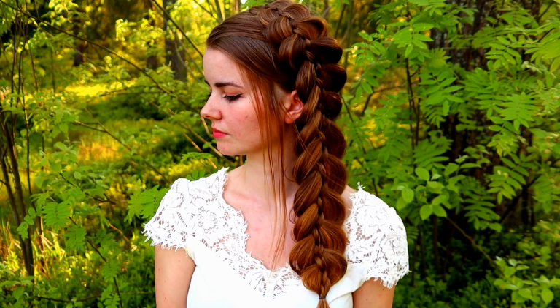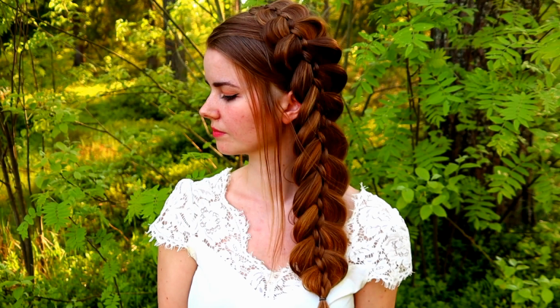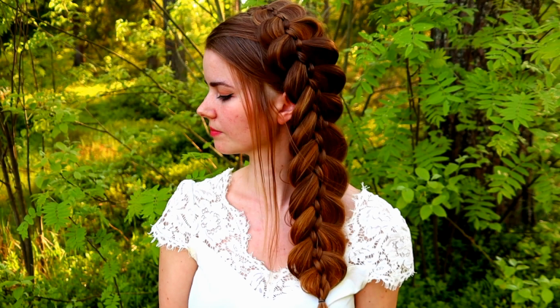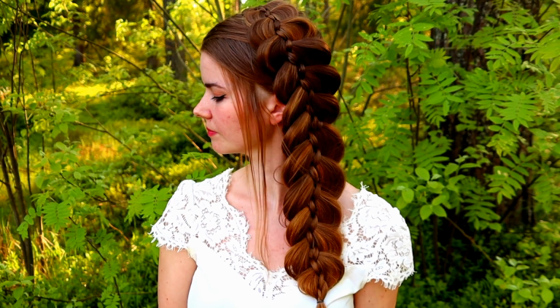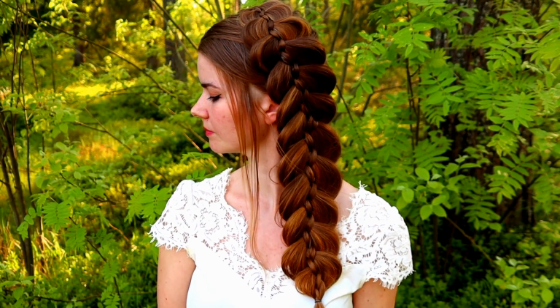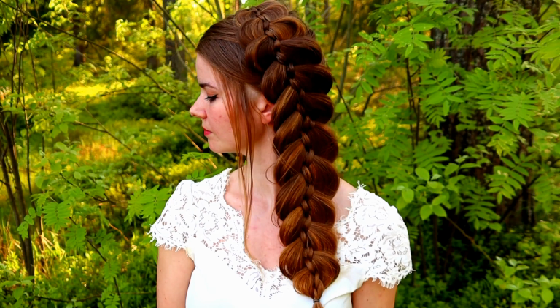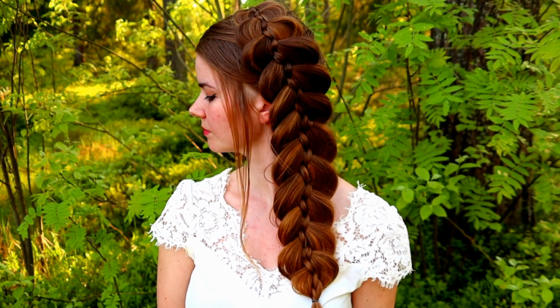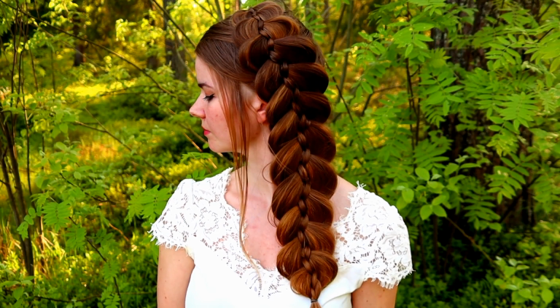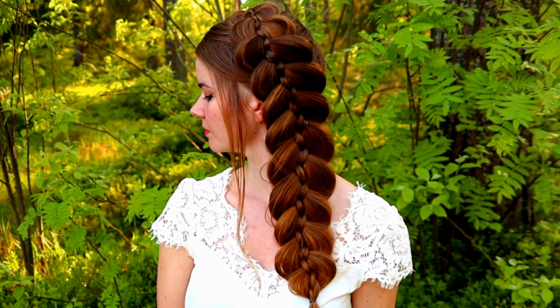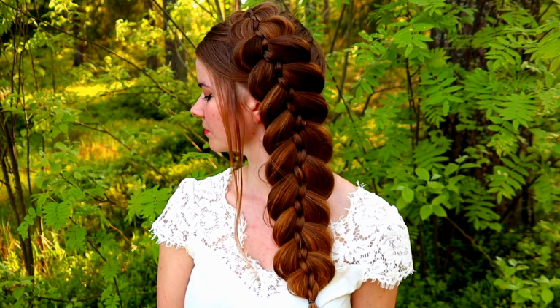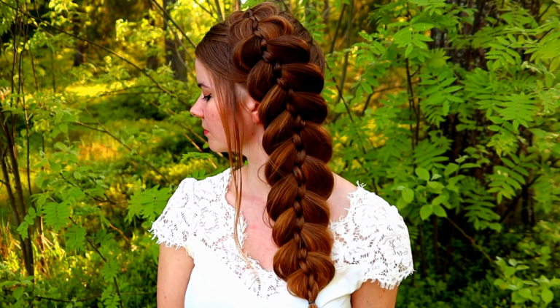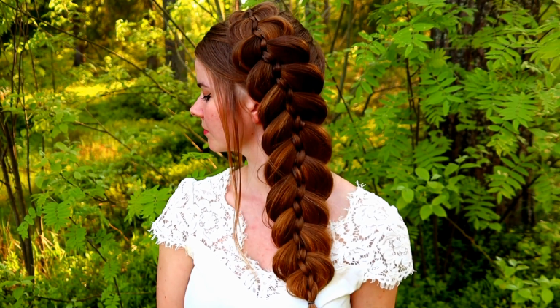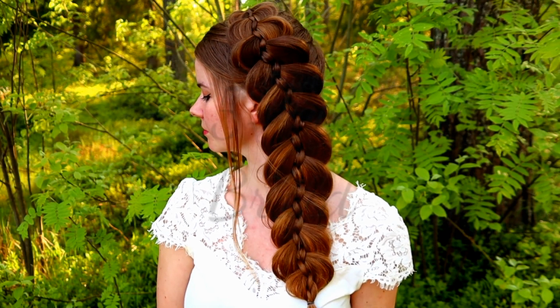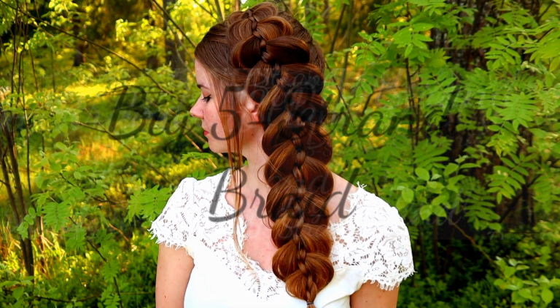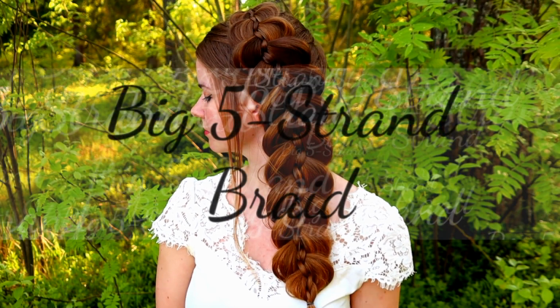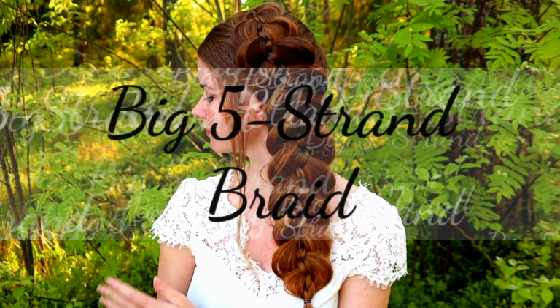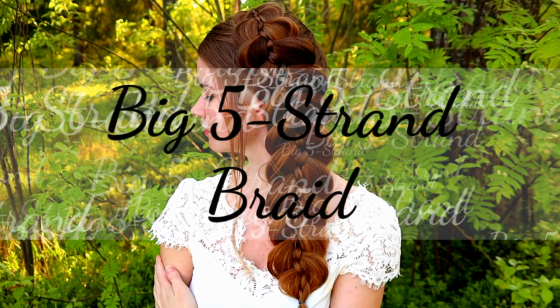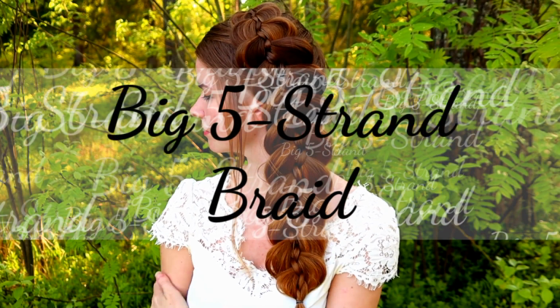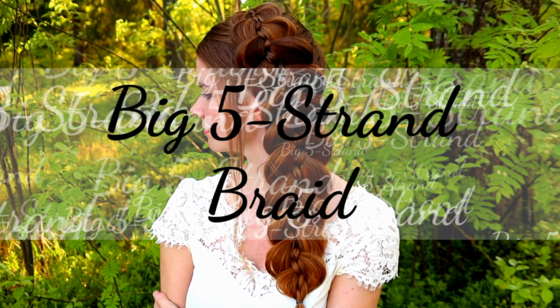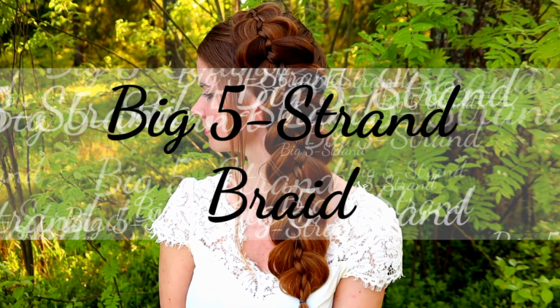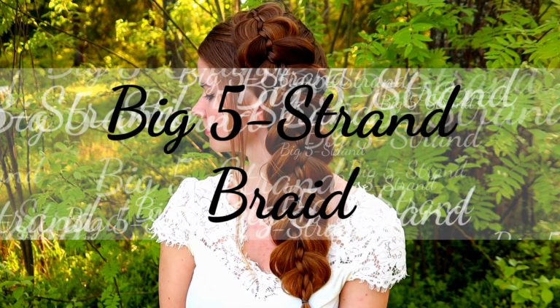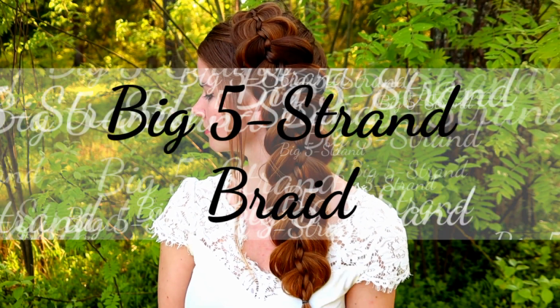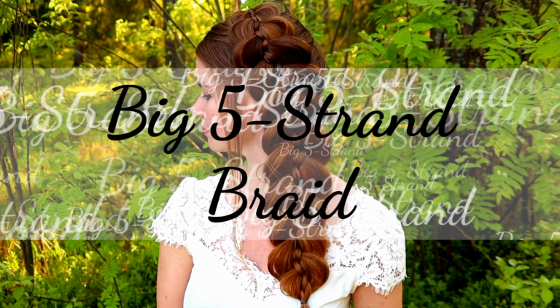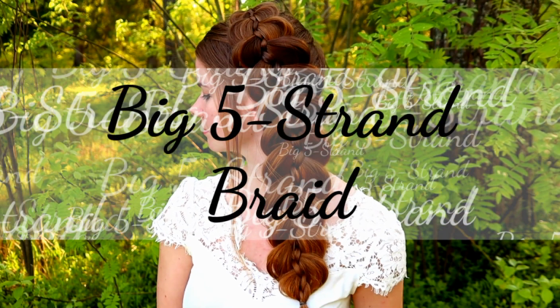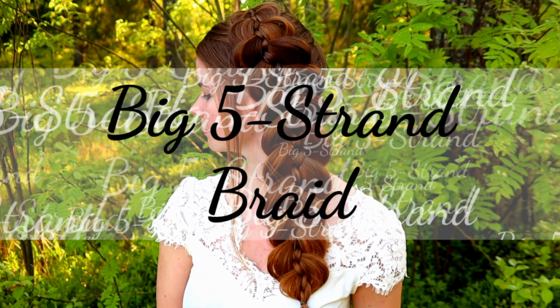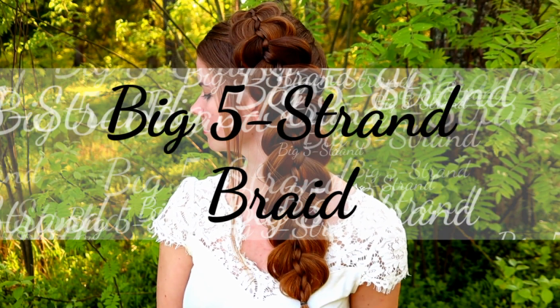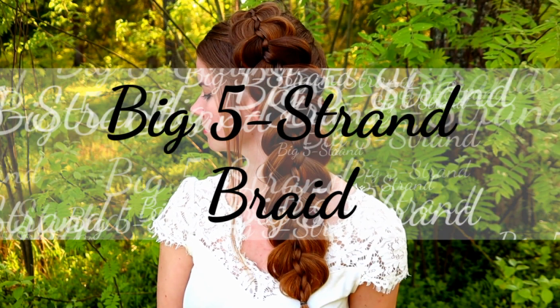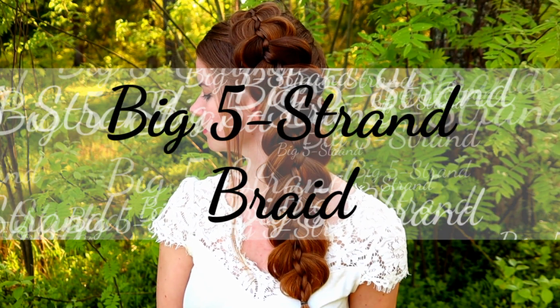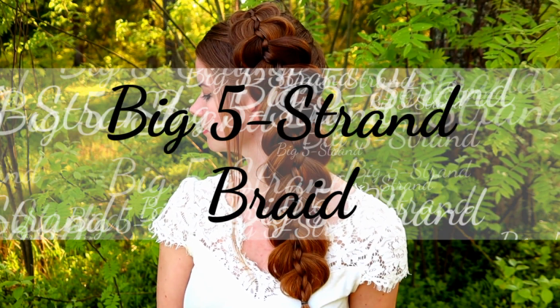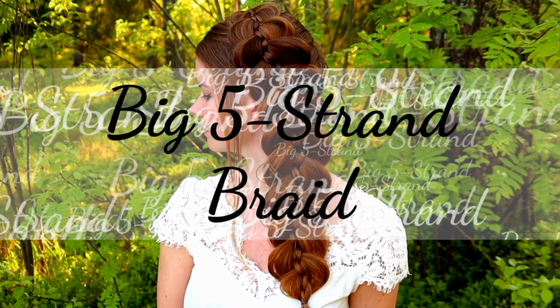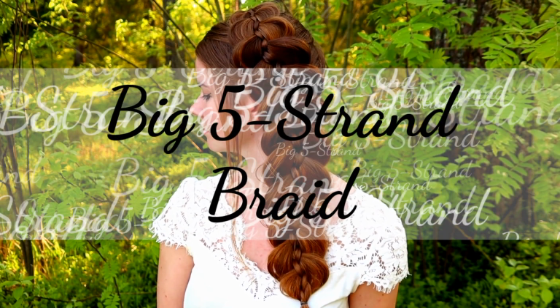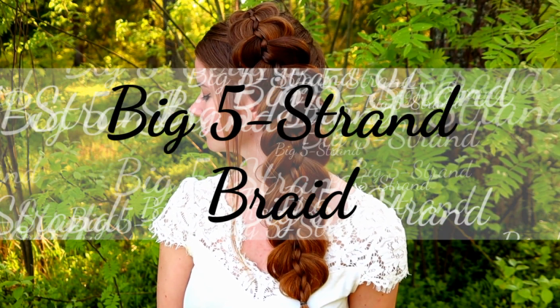Hi guys, in this video I will show you how to create this big 5-strand braid.